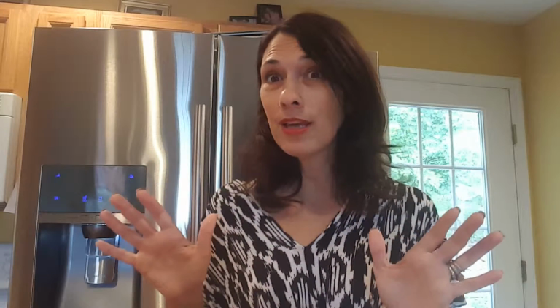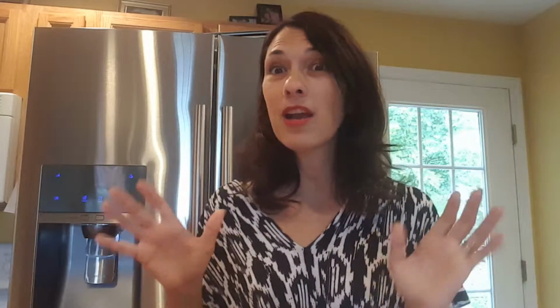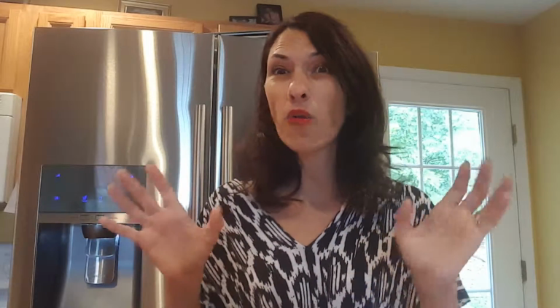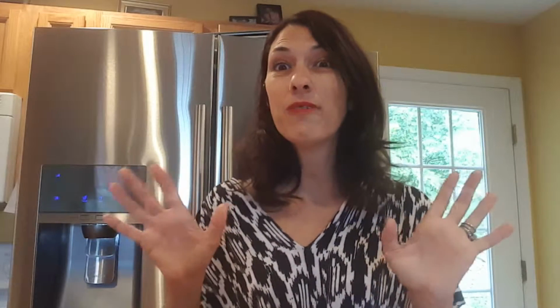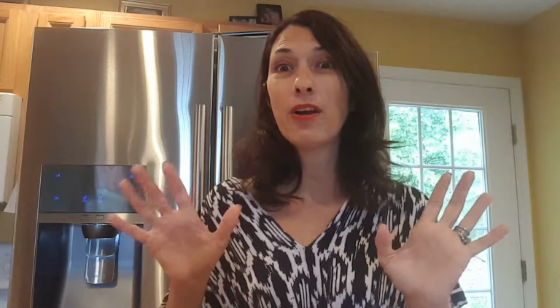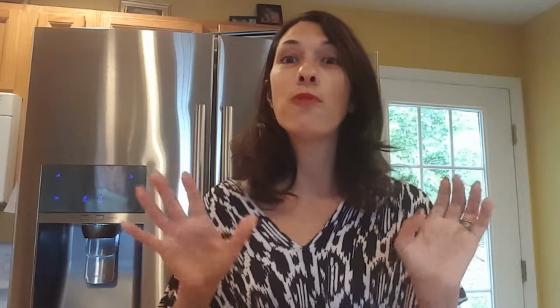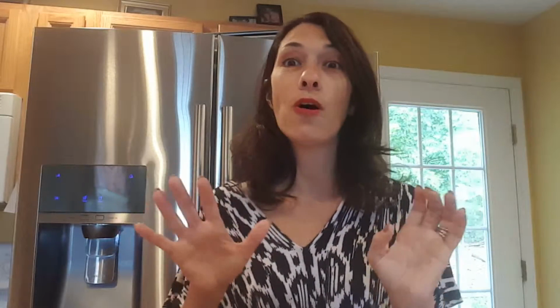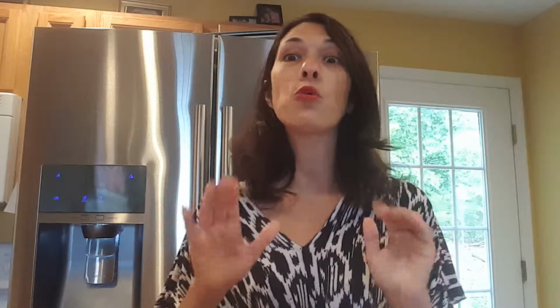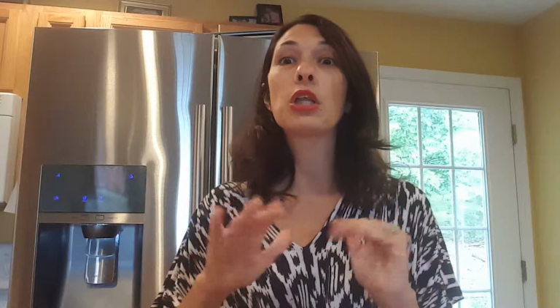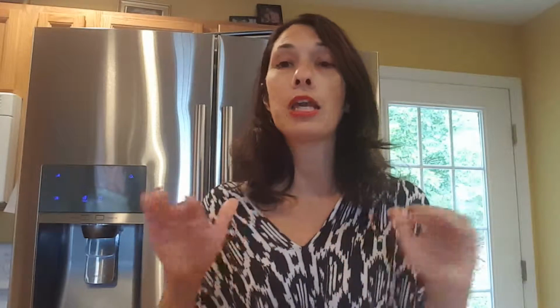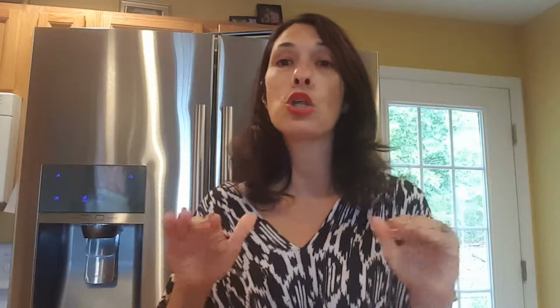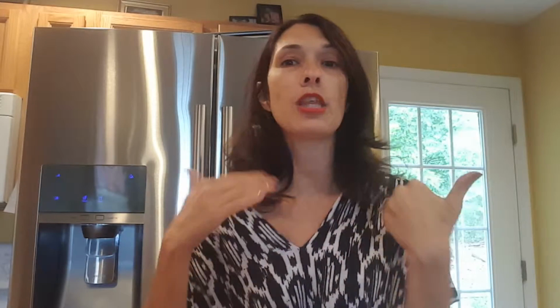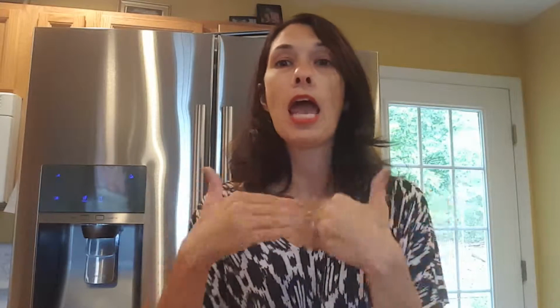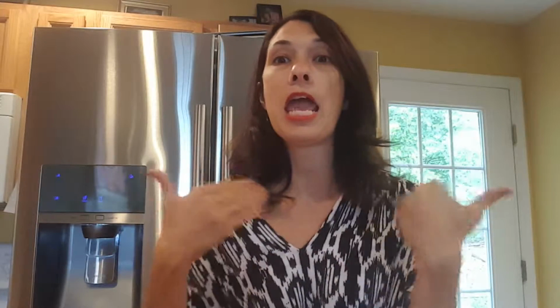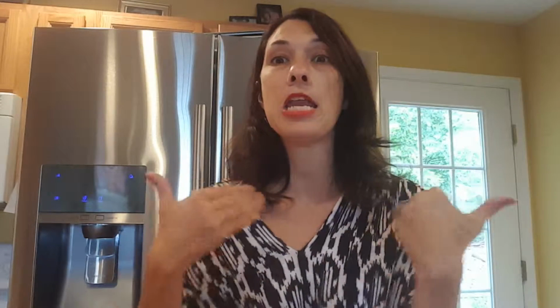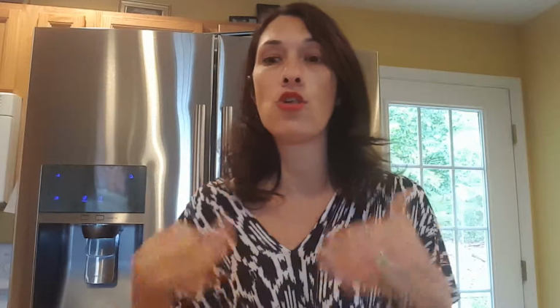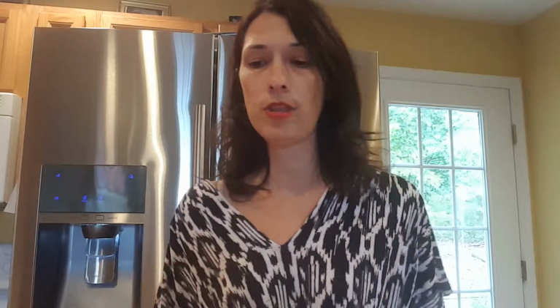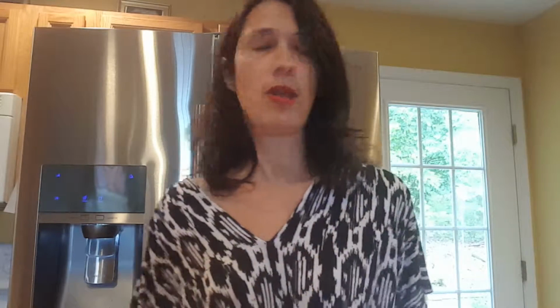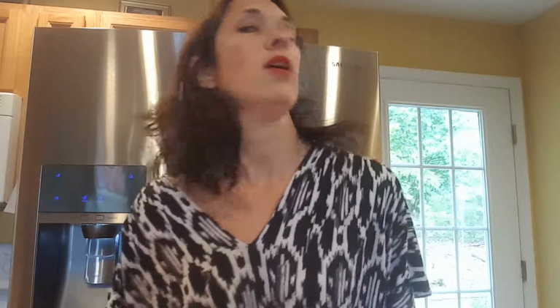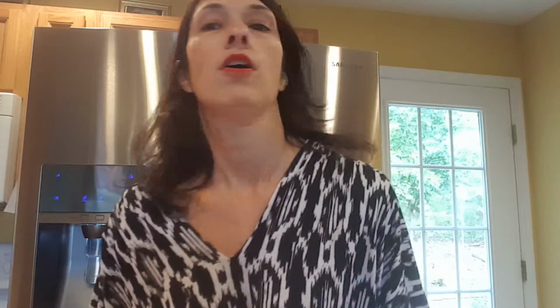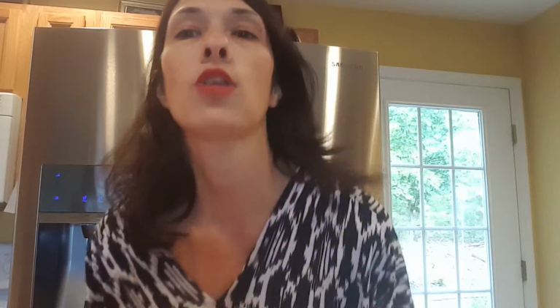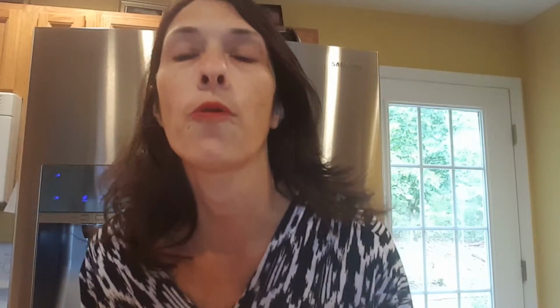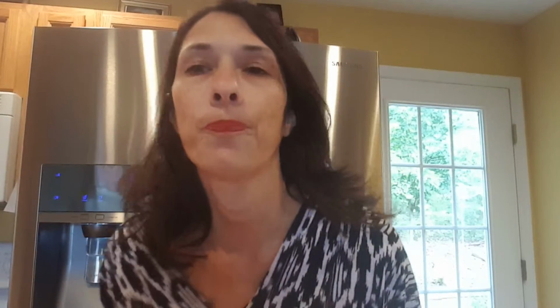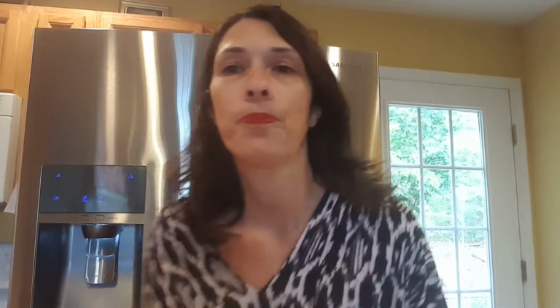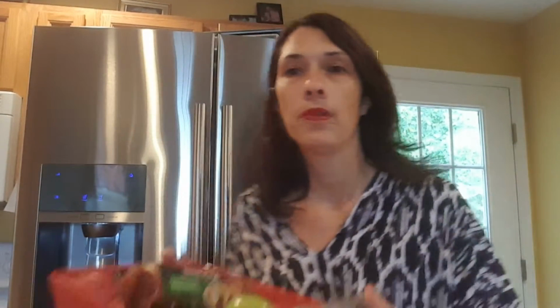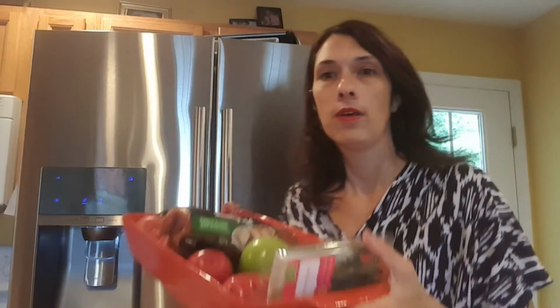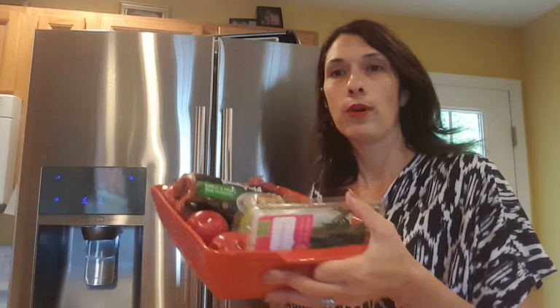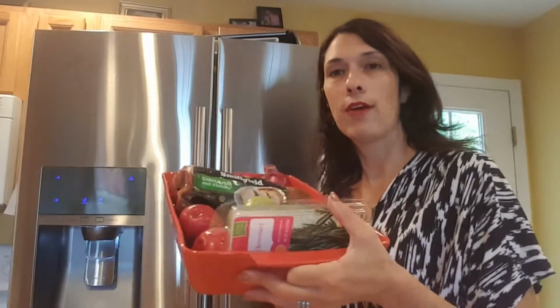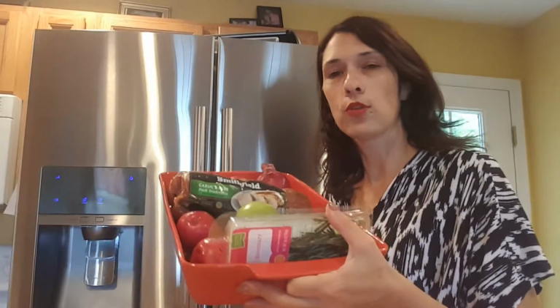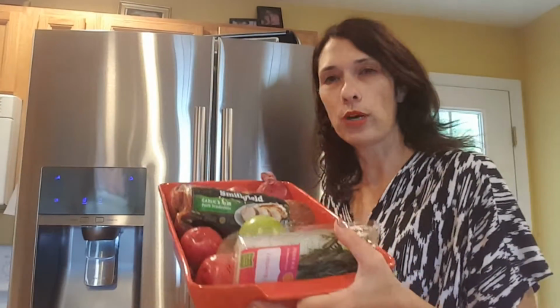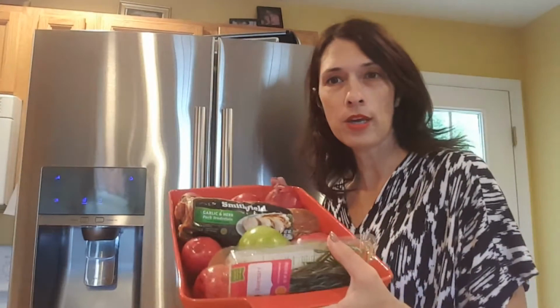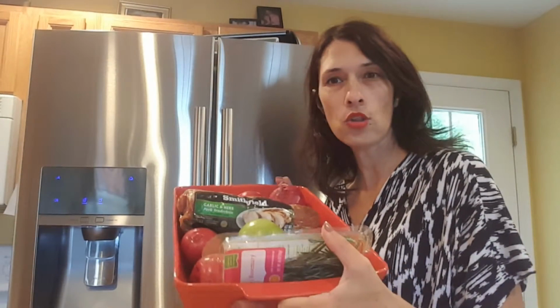And only if they don't involve doing a lot of dishes. I hate dishes. So we're gonna have this one dish.